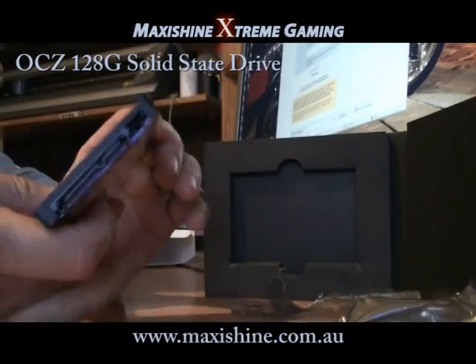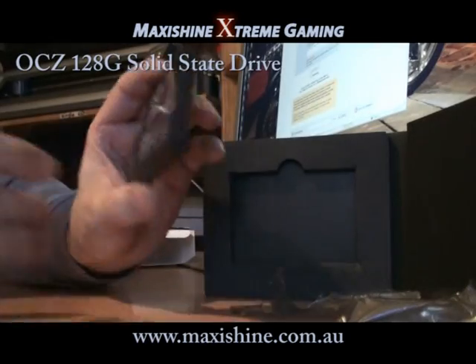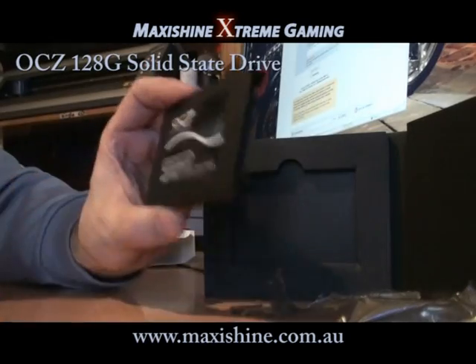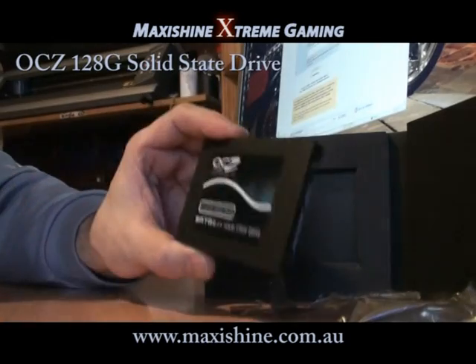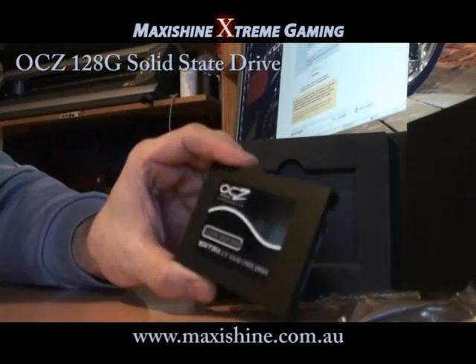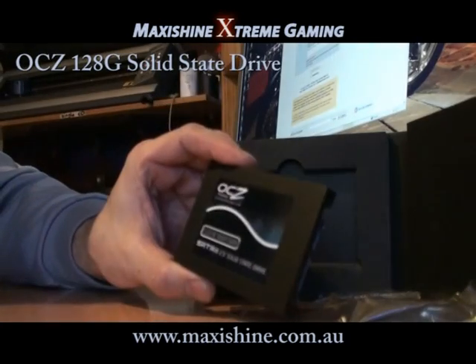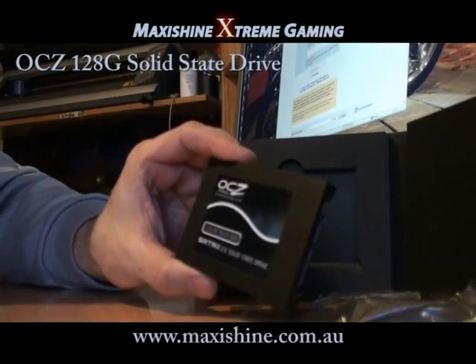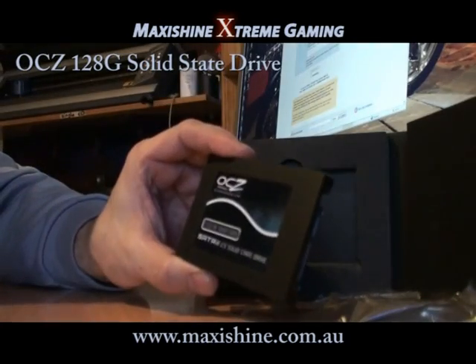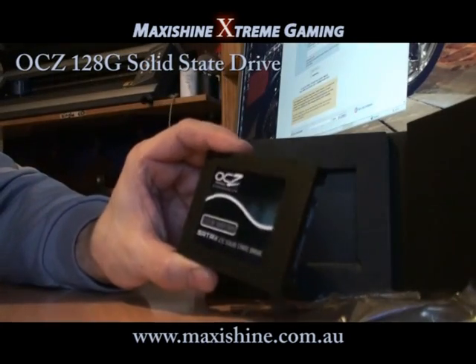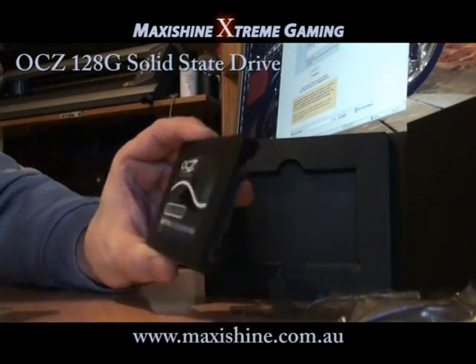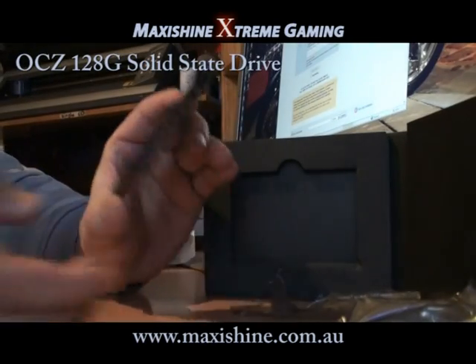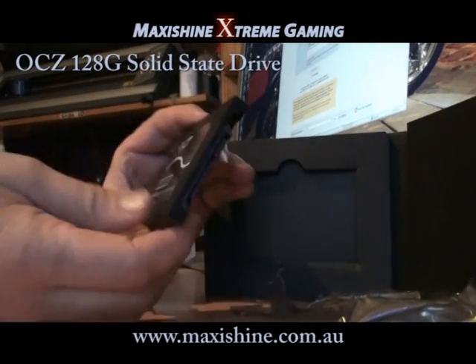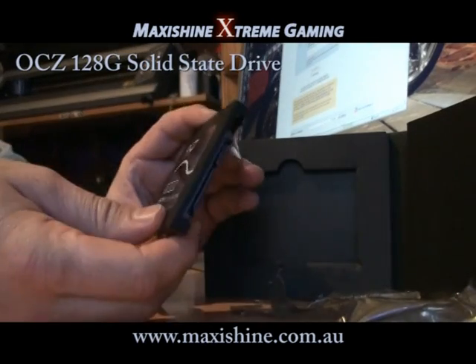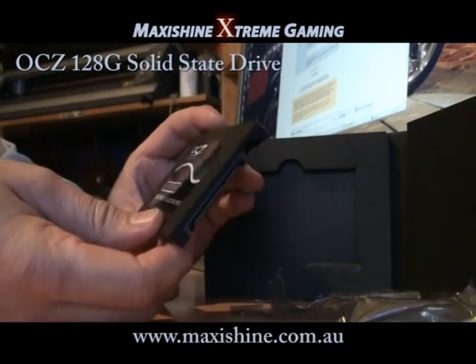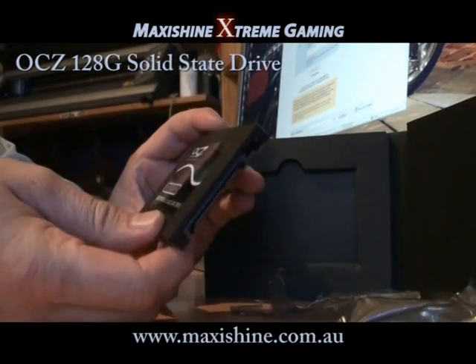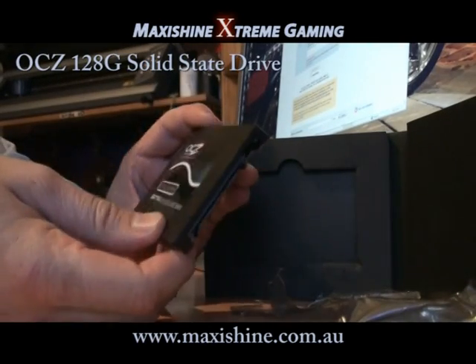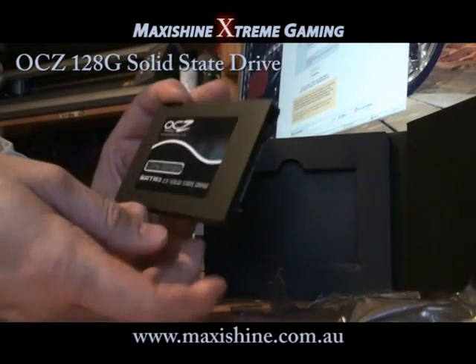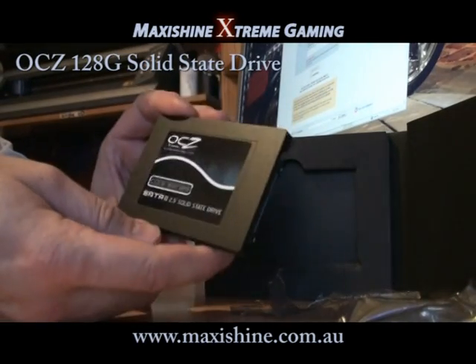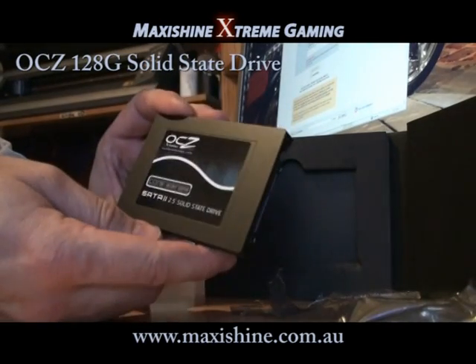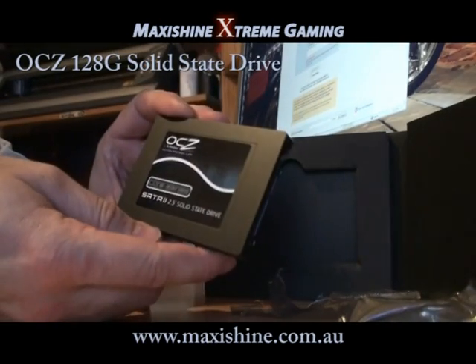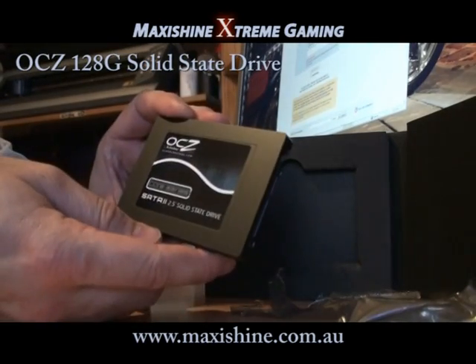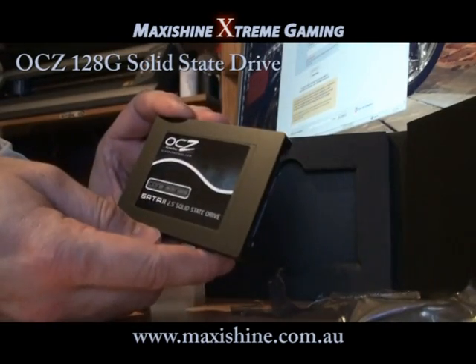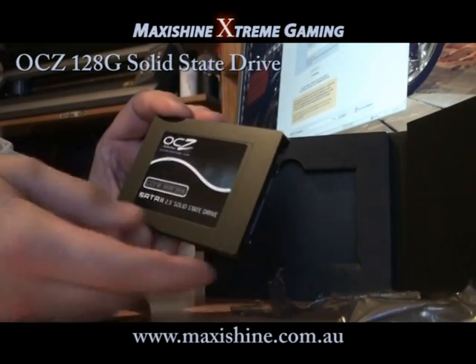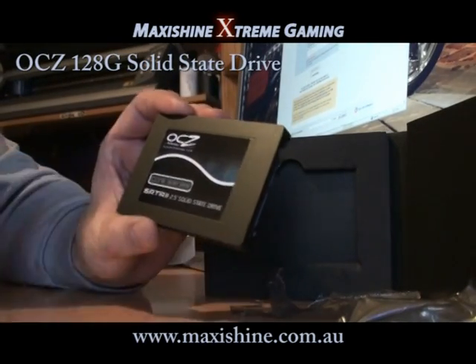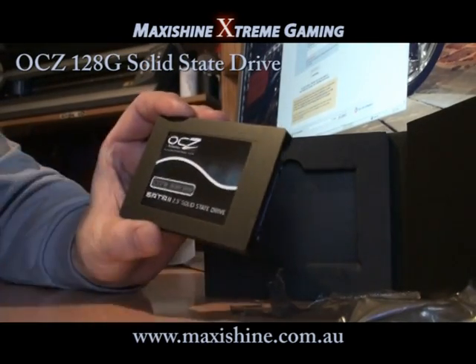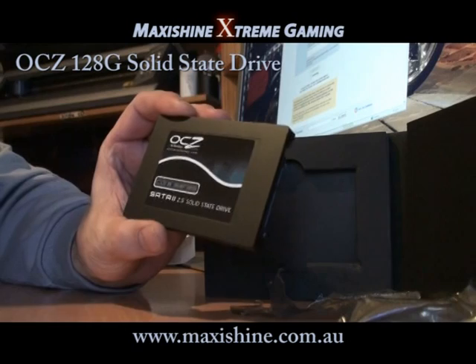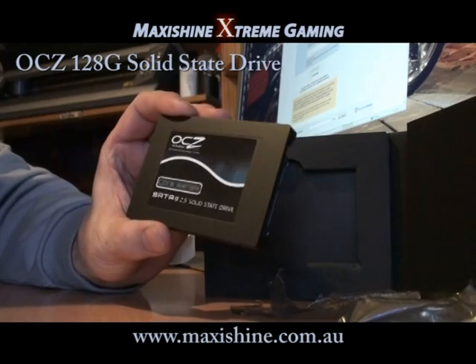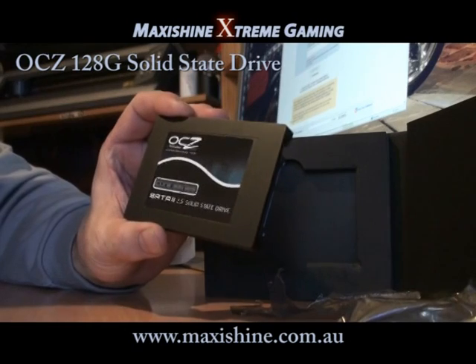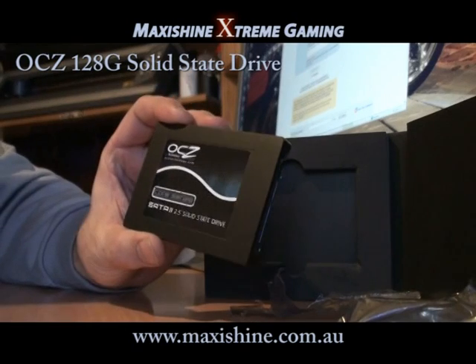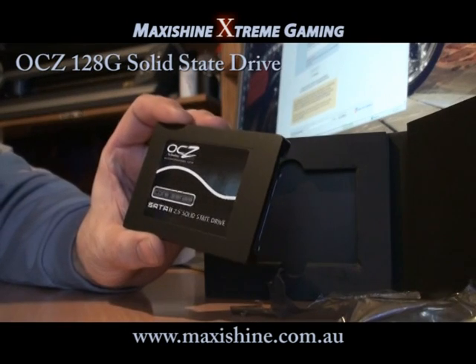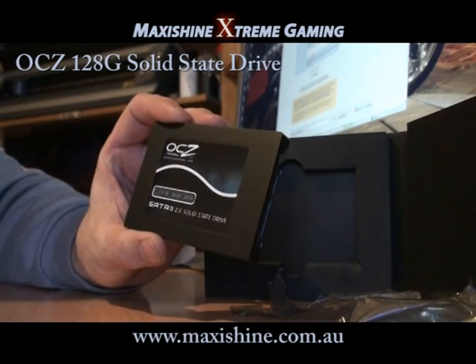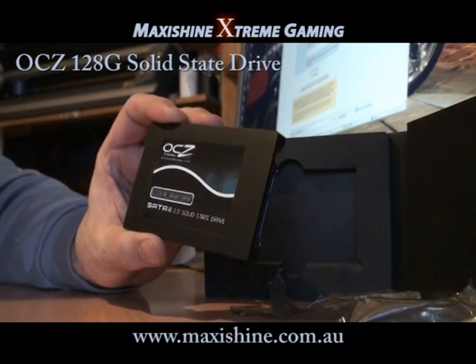The main thing is how does this perform. So we'll go ahead and install Vista on it now and we'll run some benchmarks.